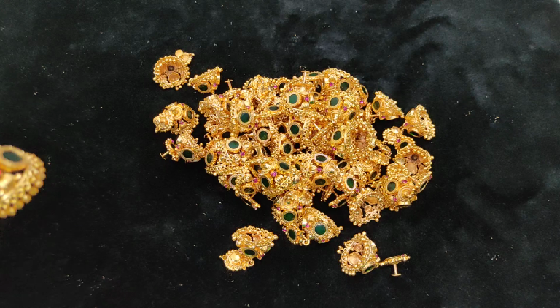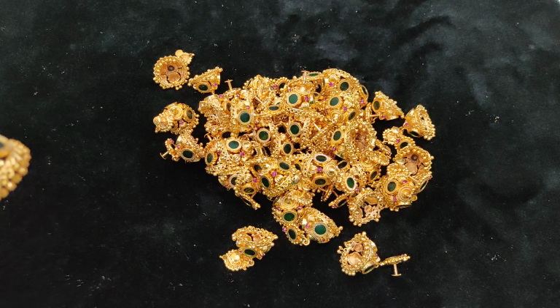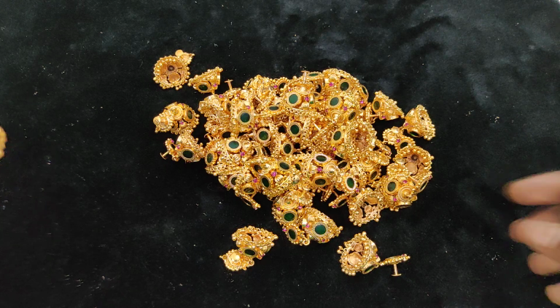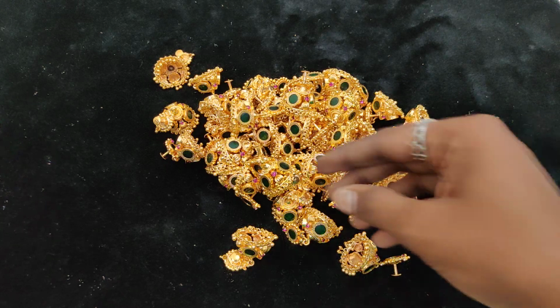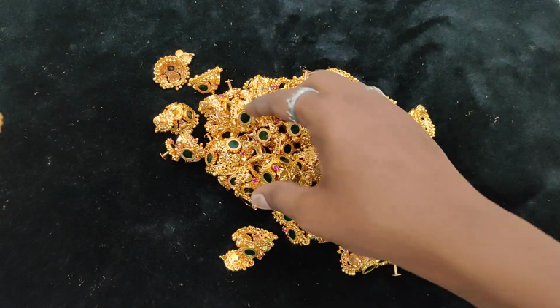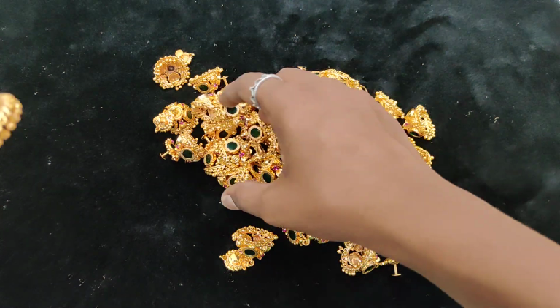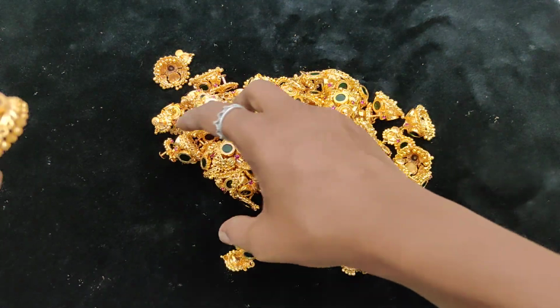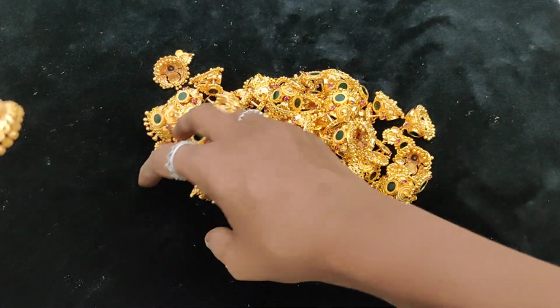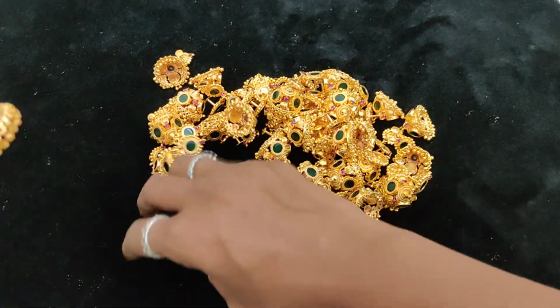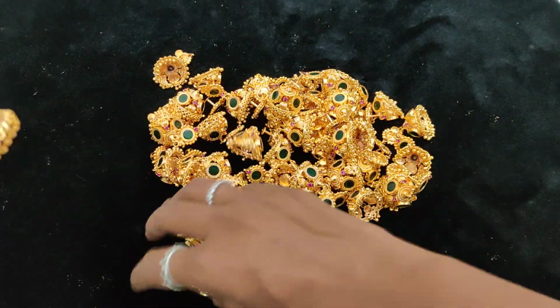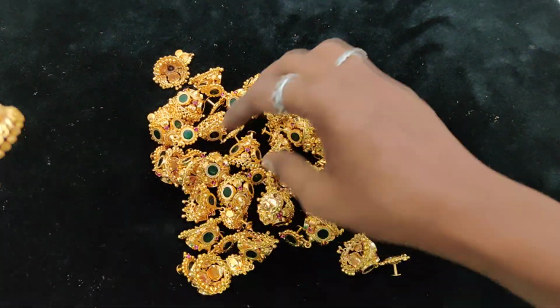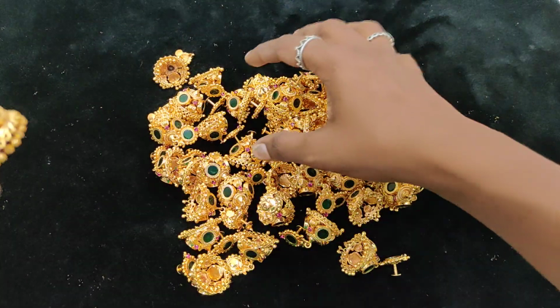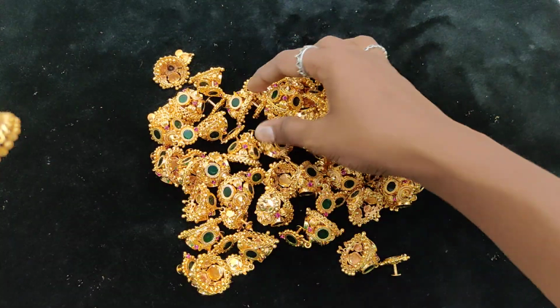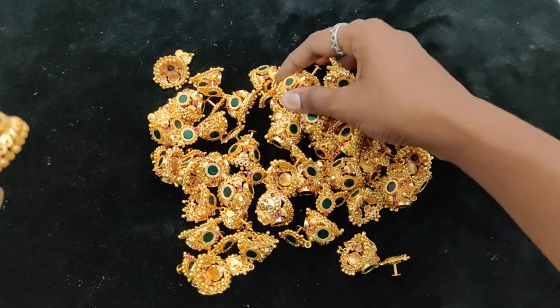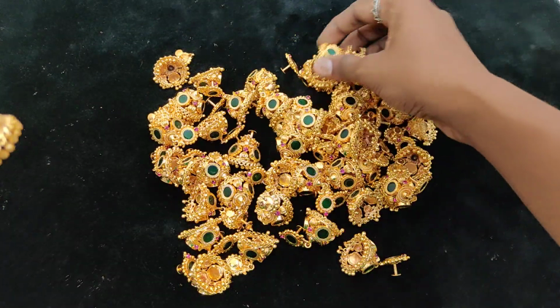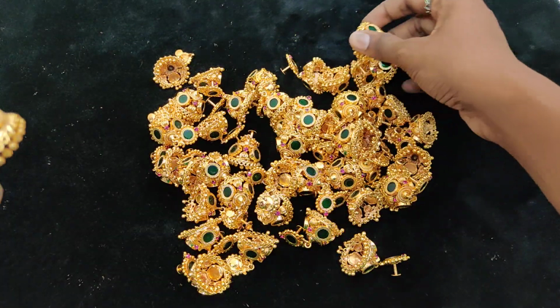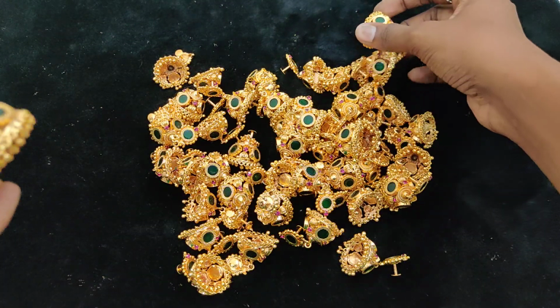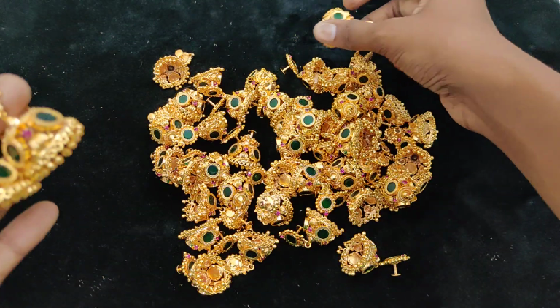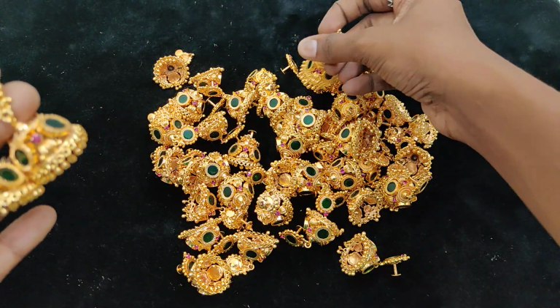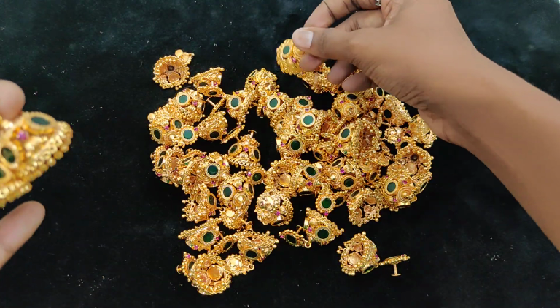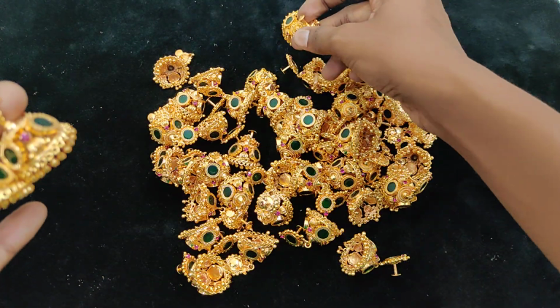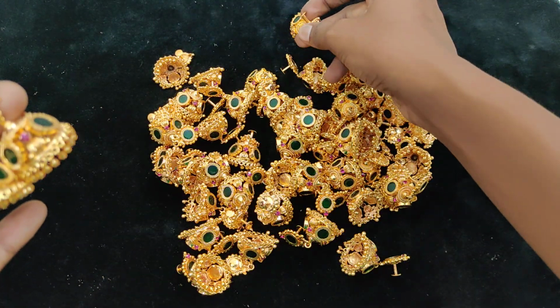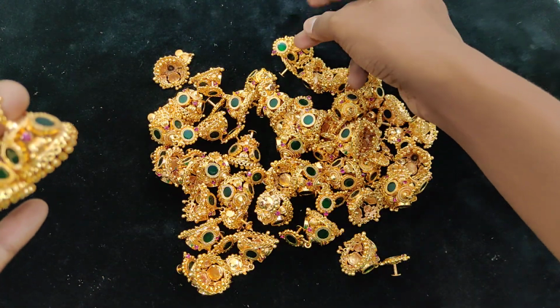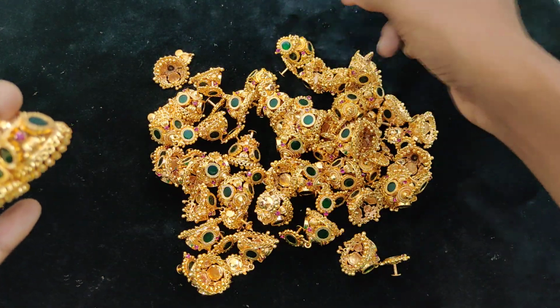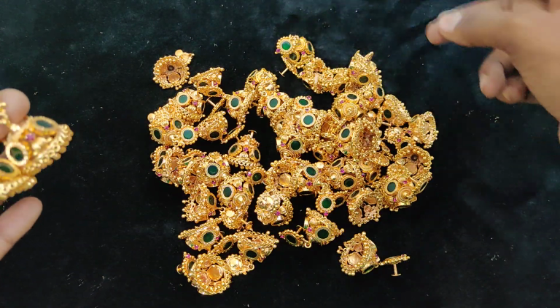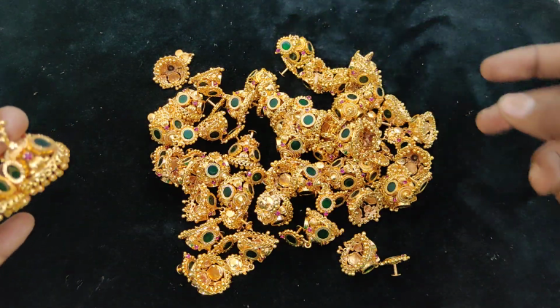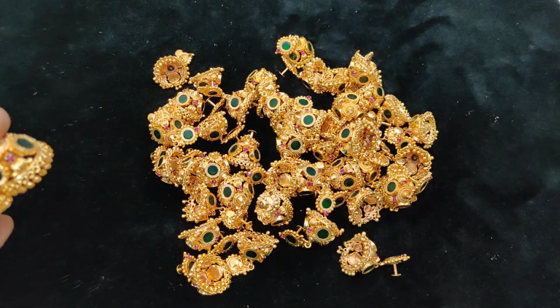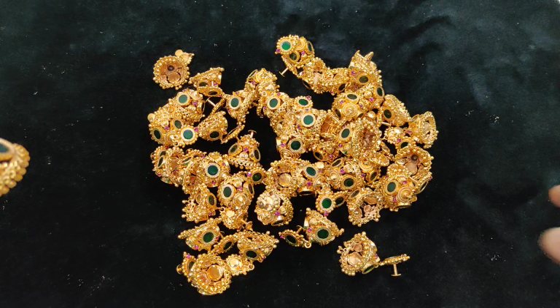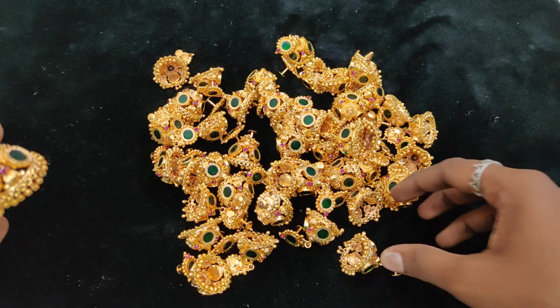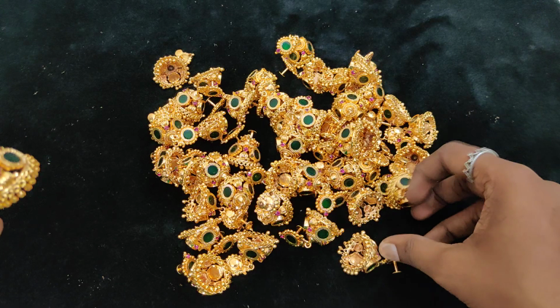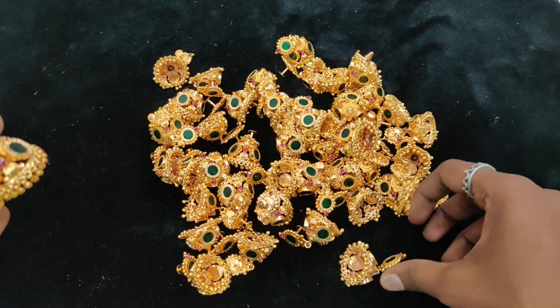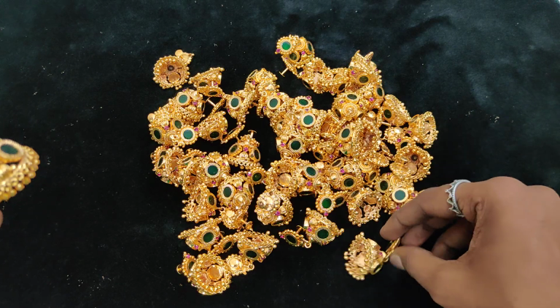Hi Friends! Welcome back to Just Be Creations! In this video, we will see Jumka — Kerala Jumka New Model.